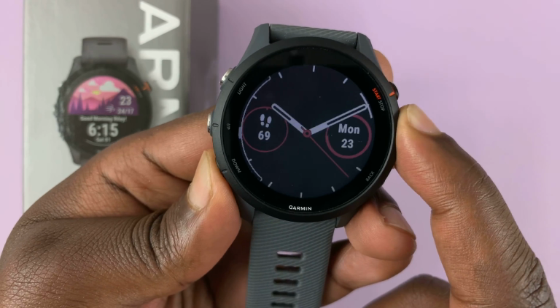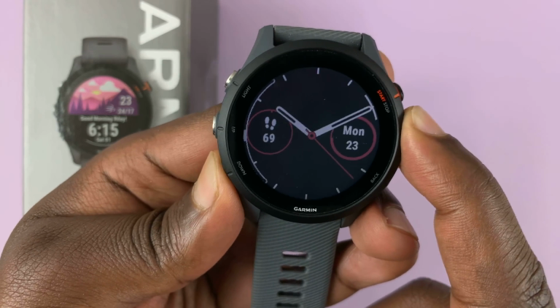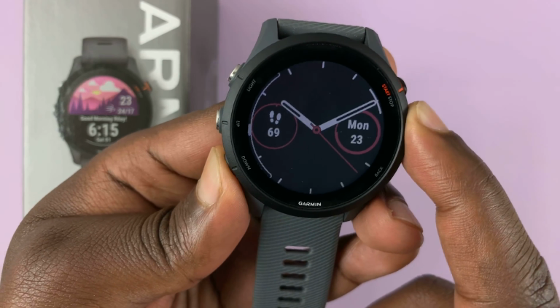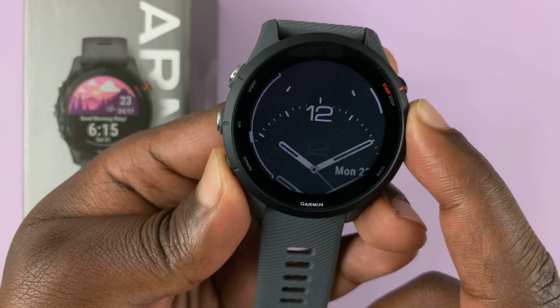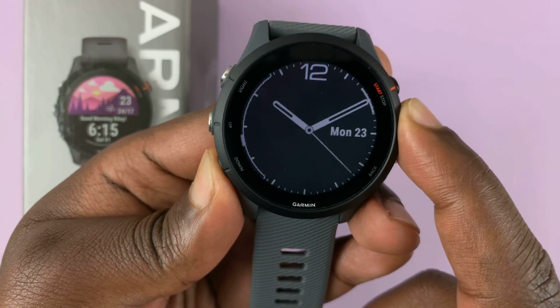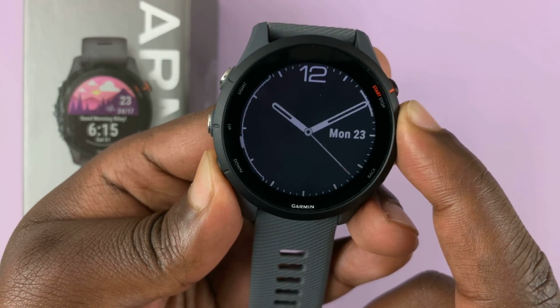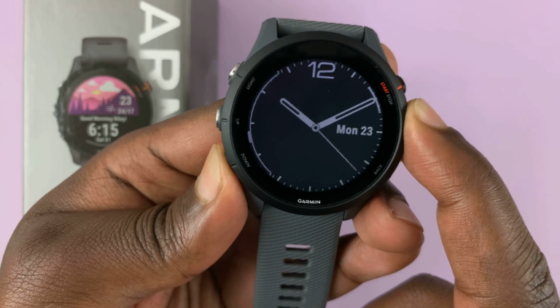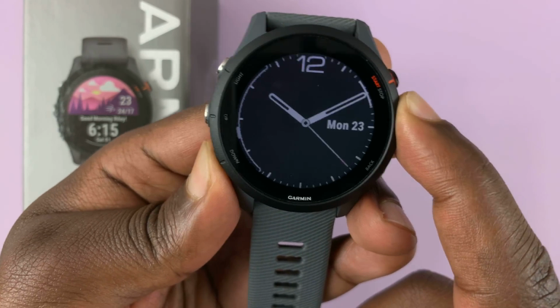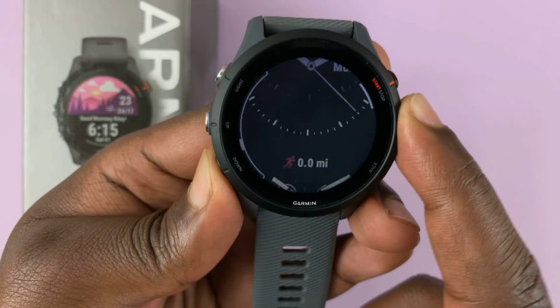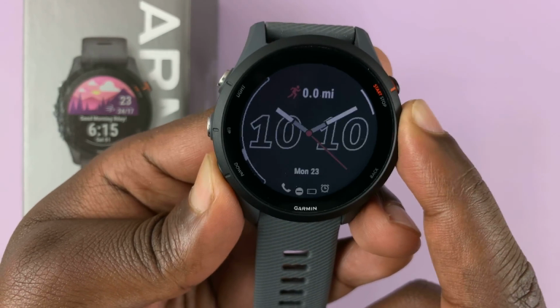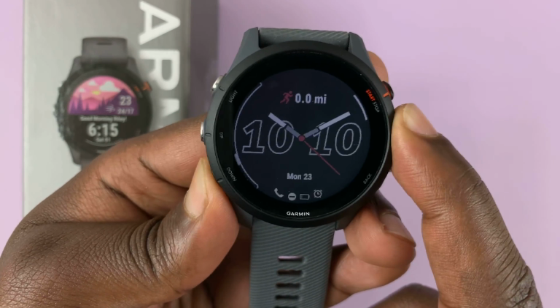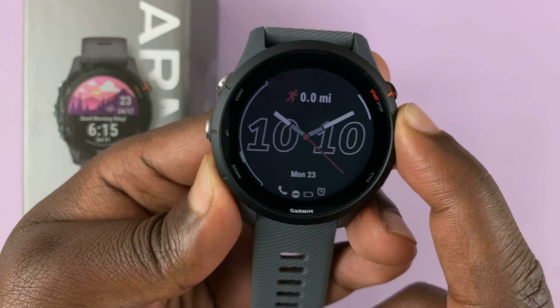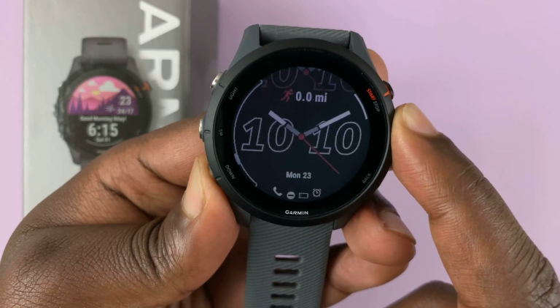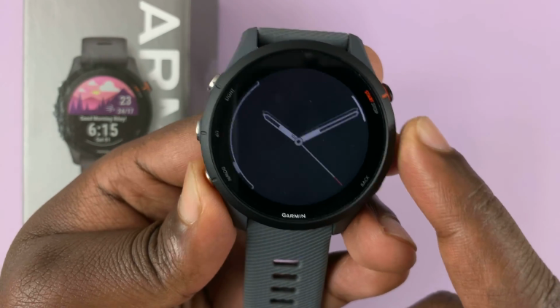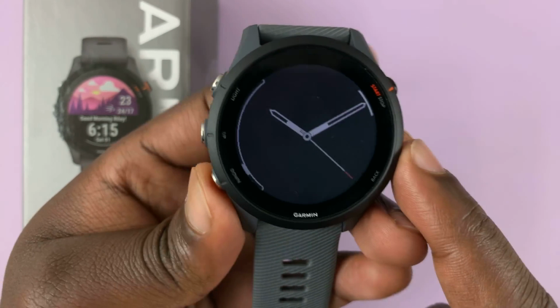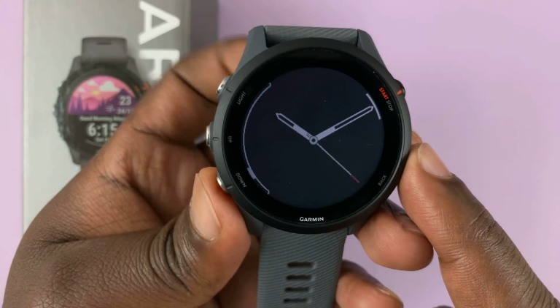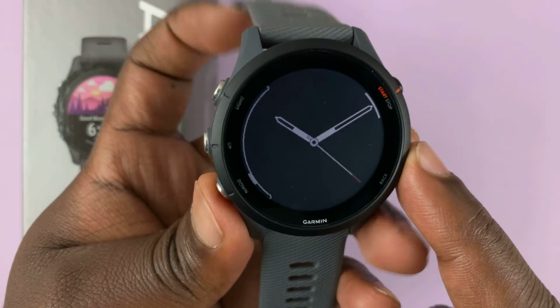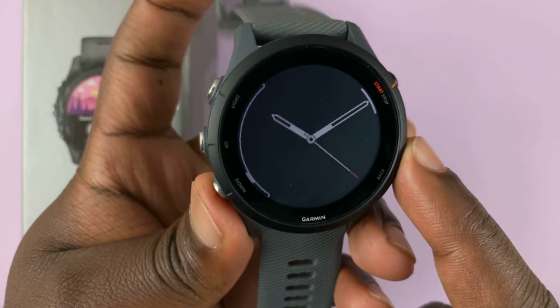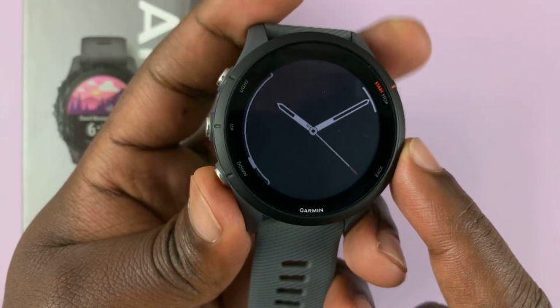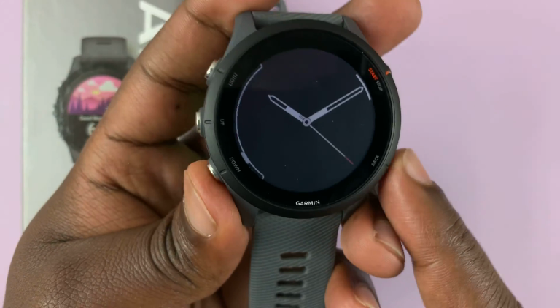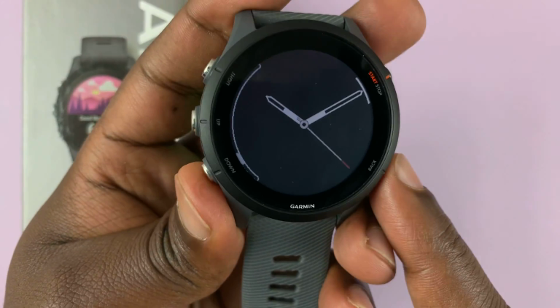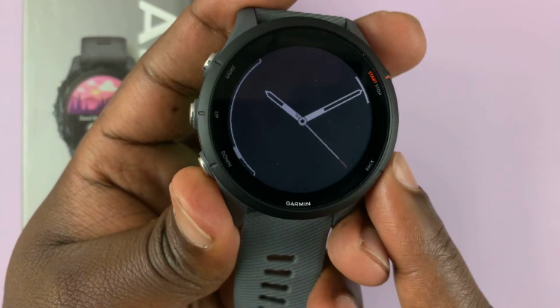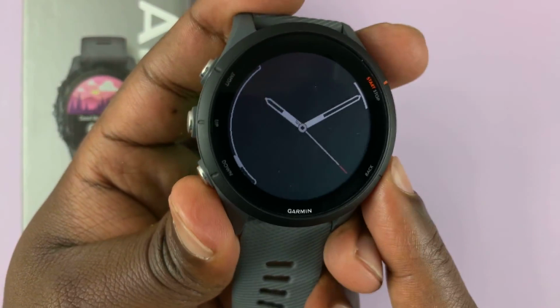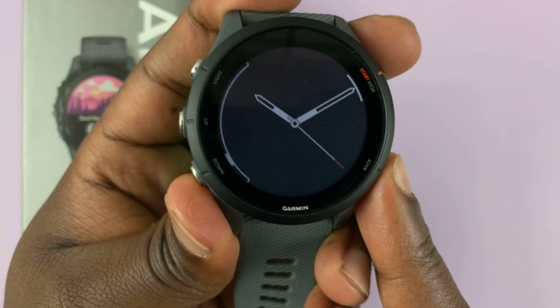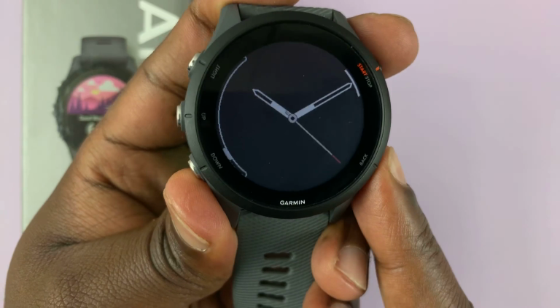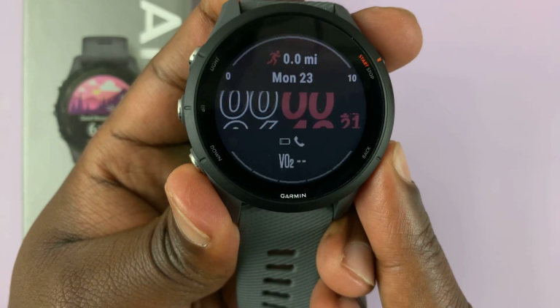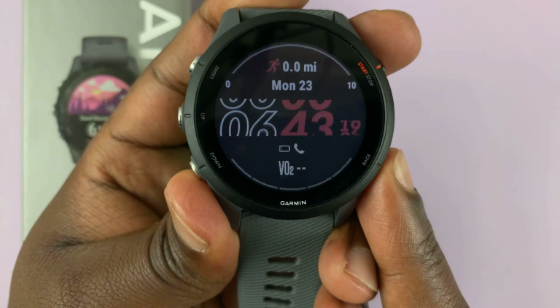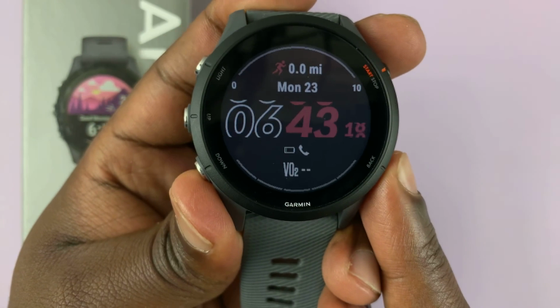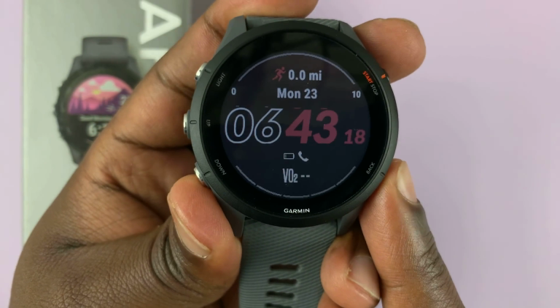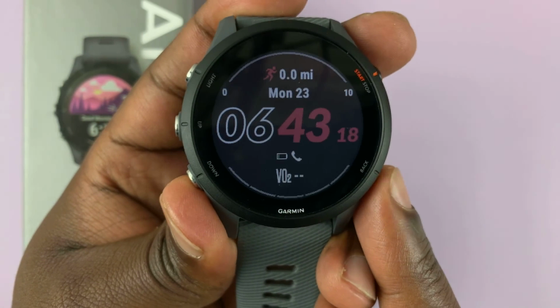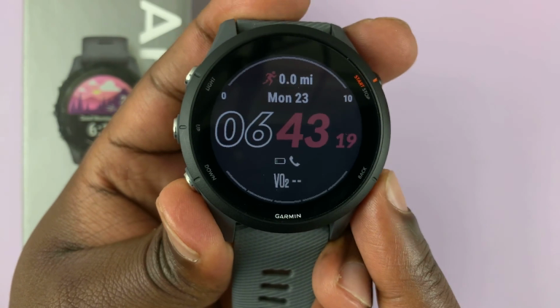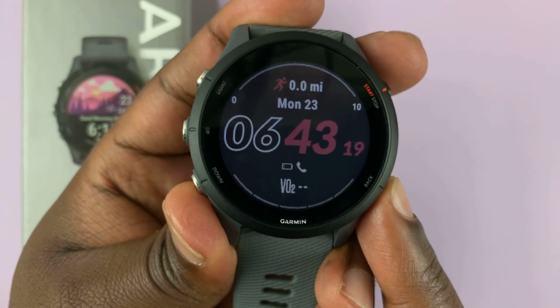If for some reason you don't like any of these watch faces, then you can actually add some from the store.